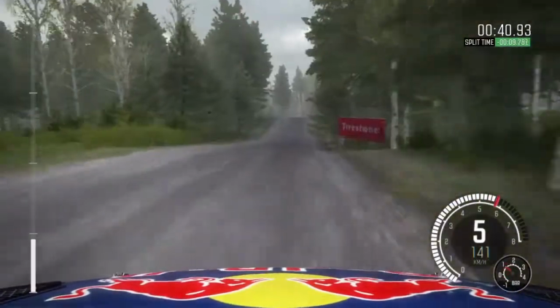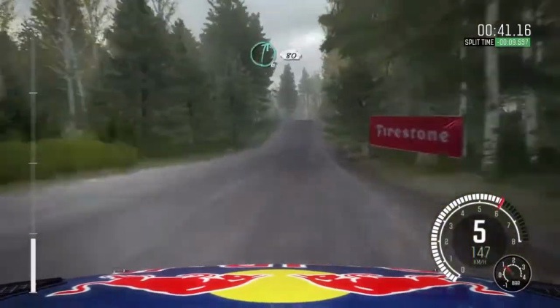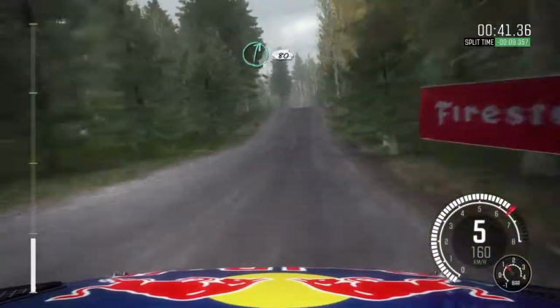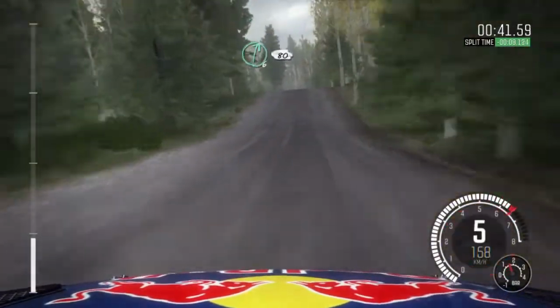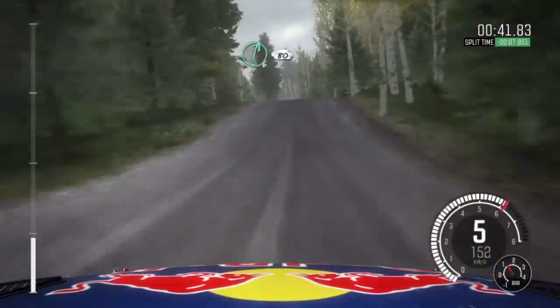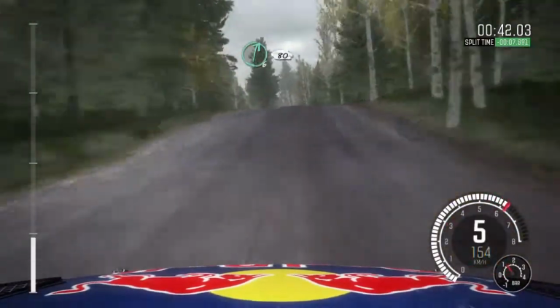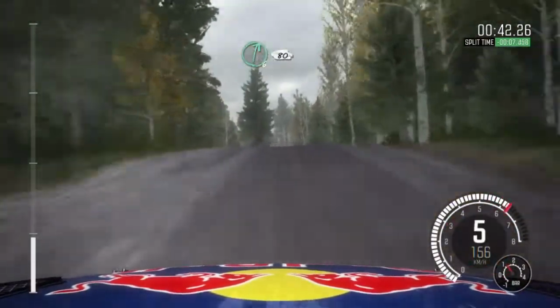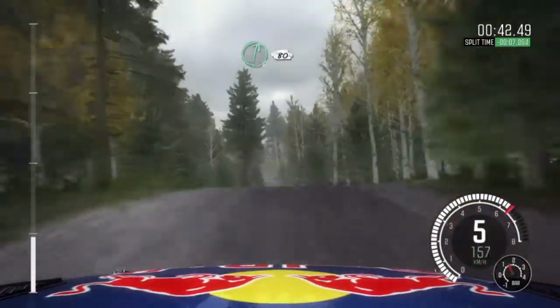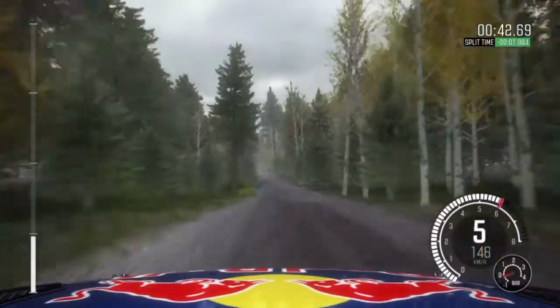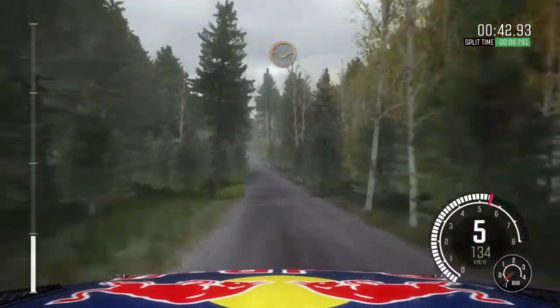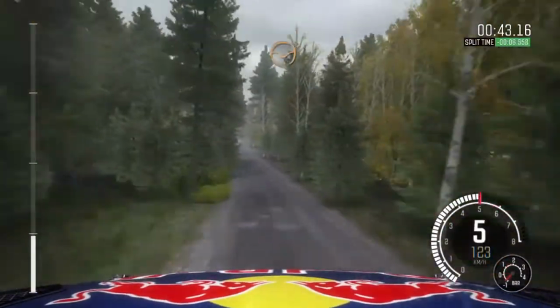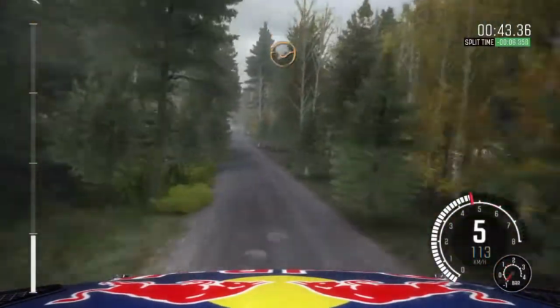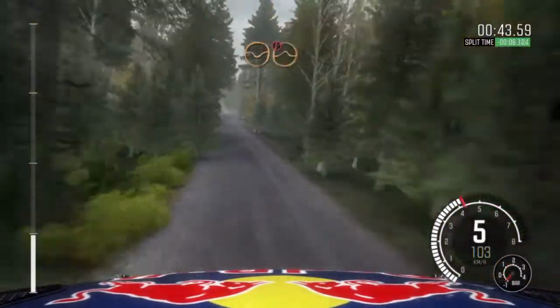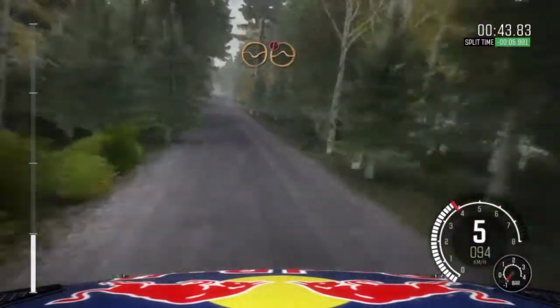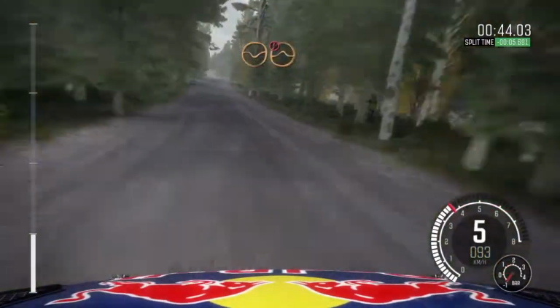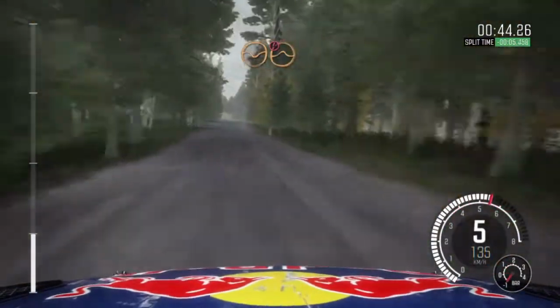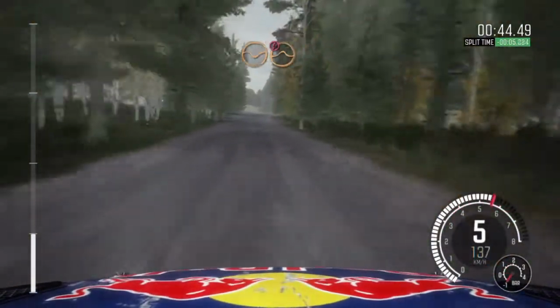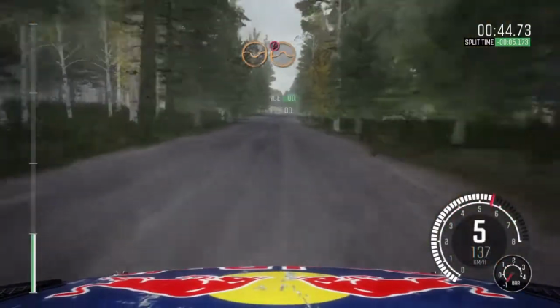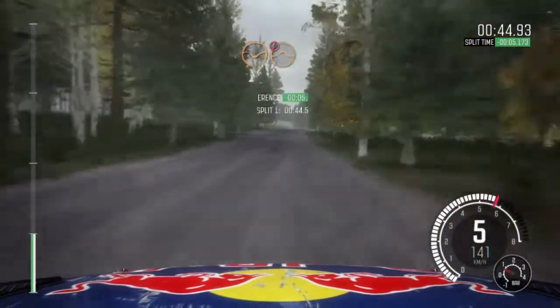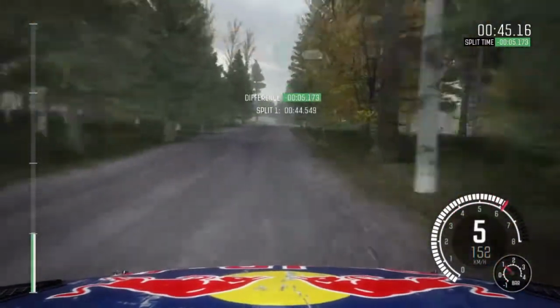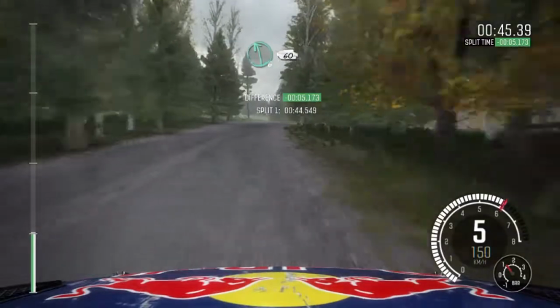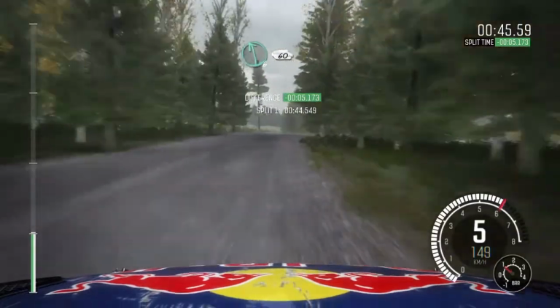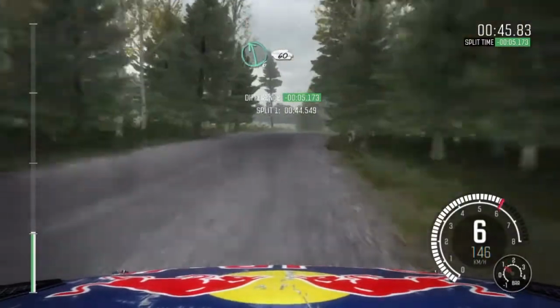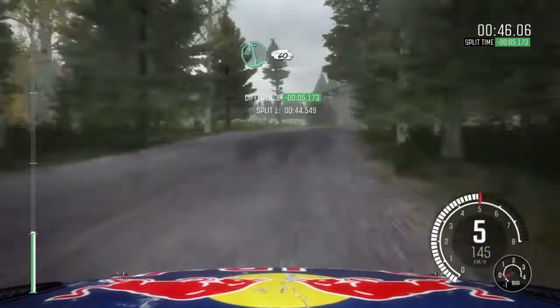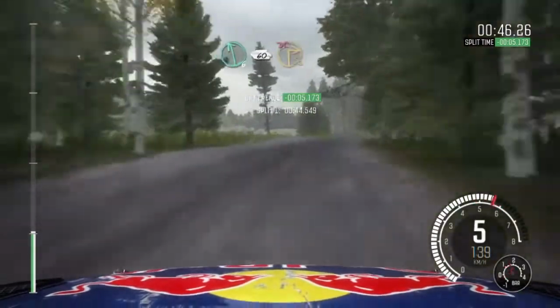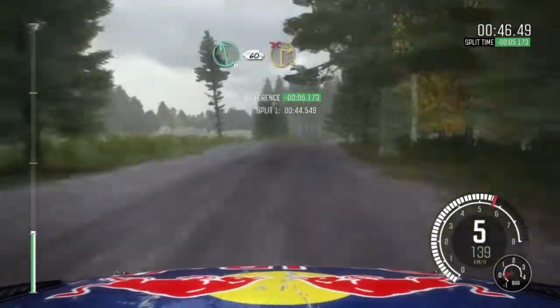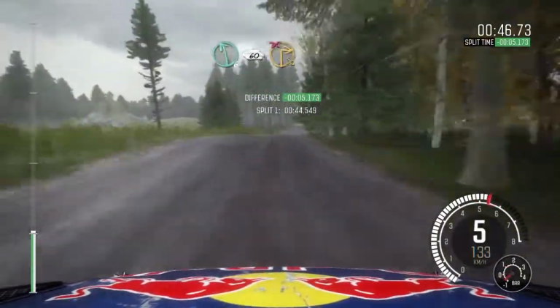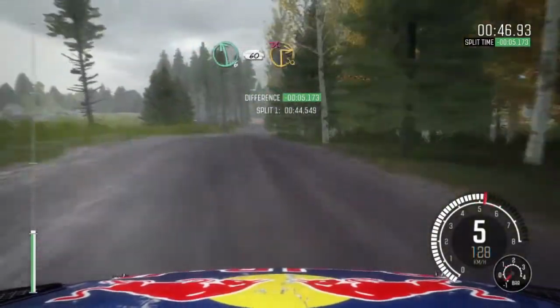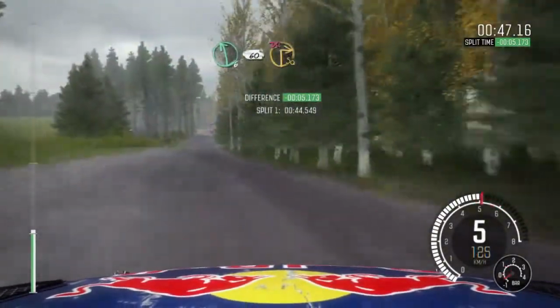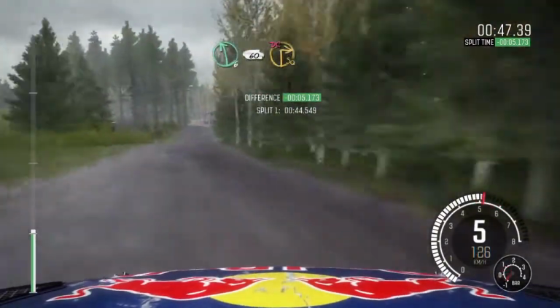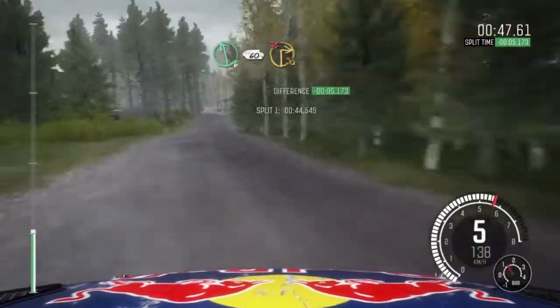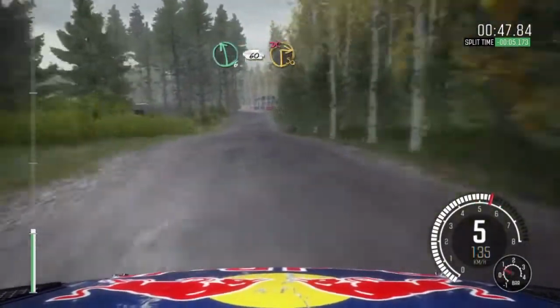And left 6, 100, through depth, caution, crest jump maybe, left 6, 60 turn square right, don't cut.